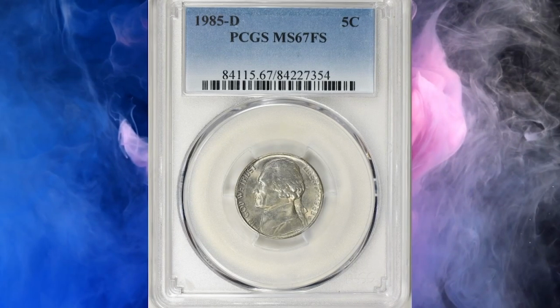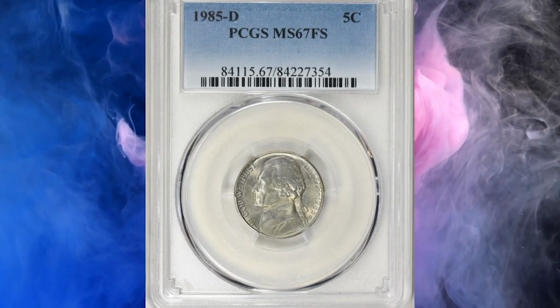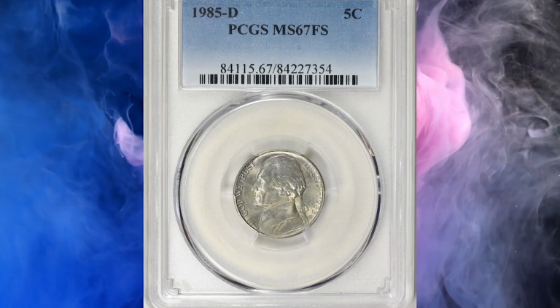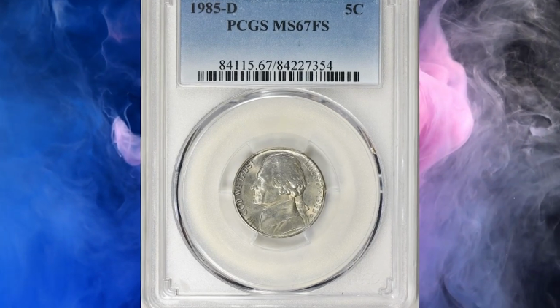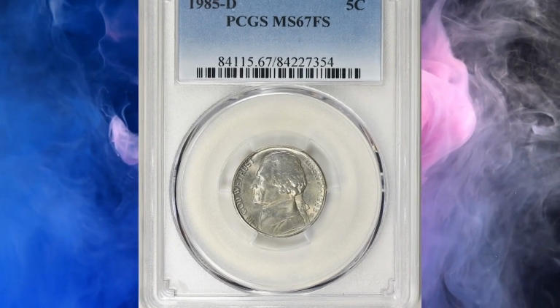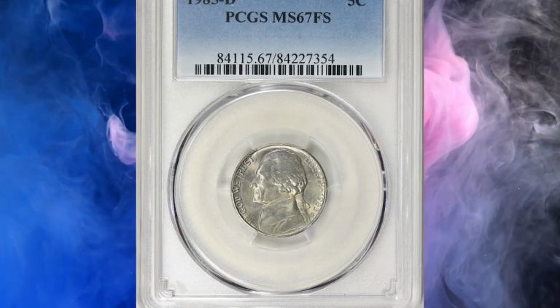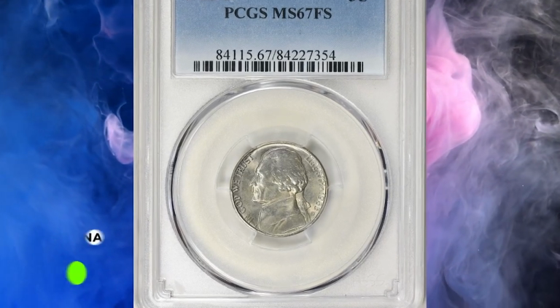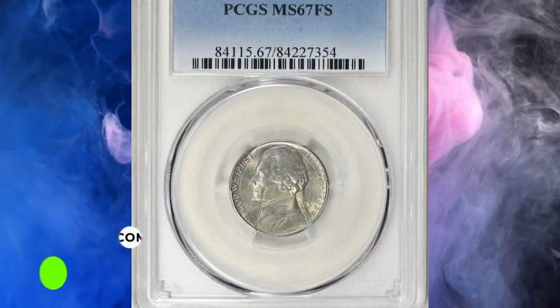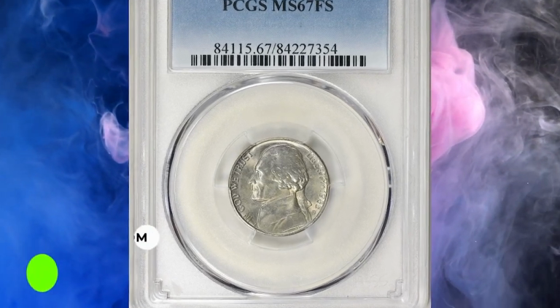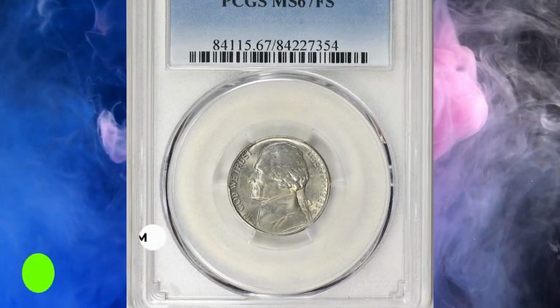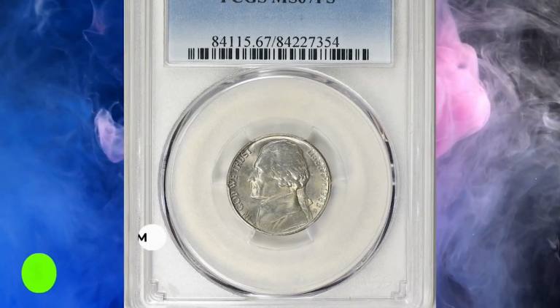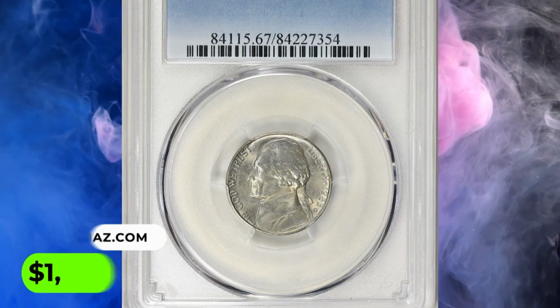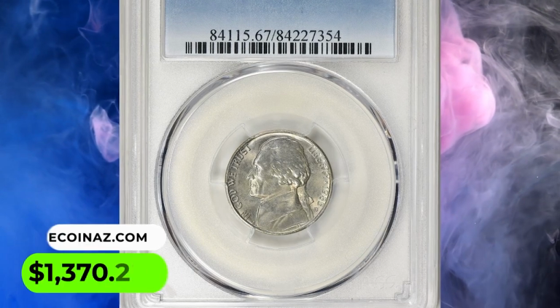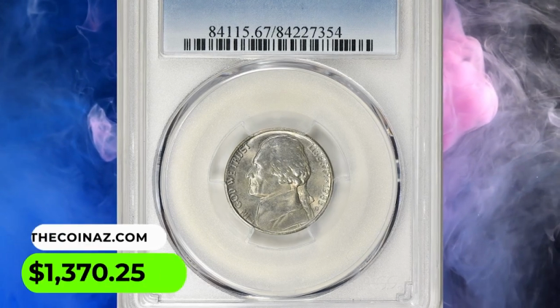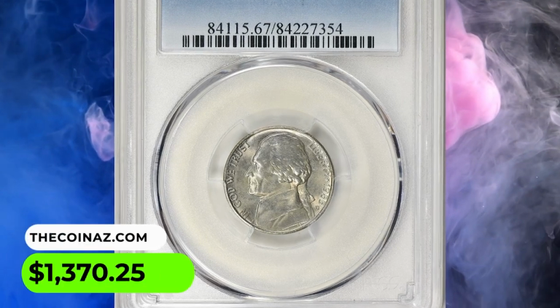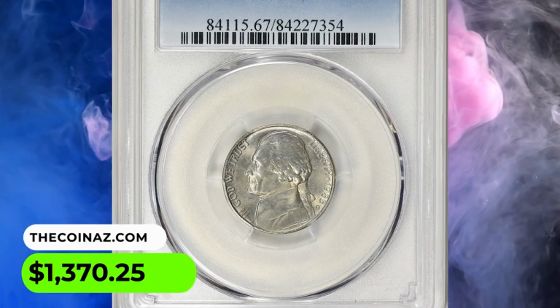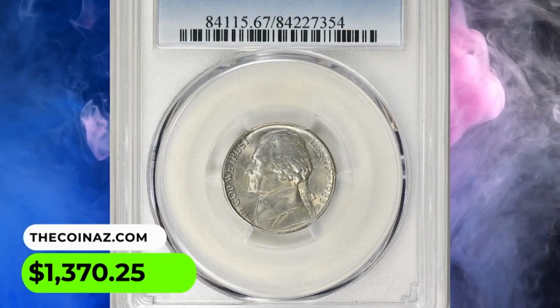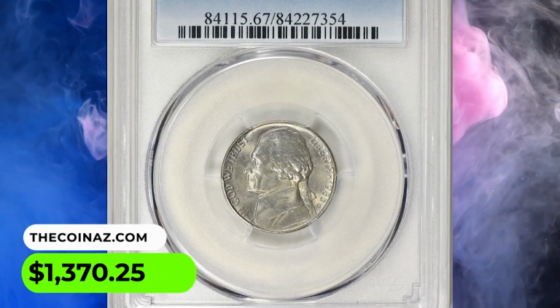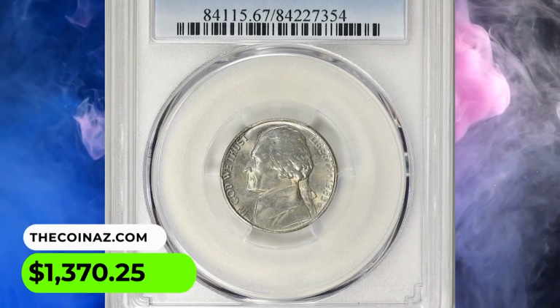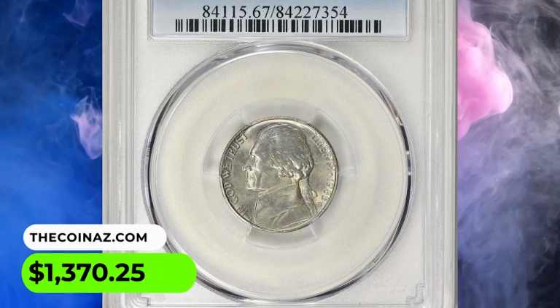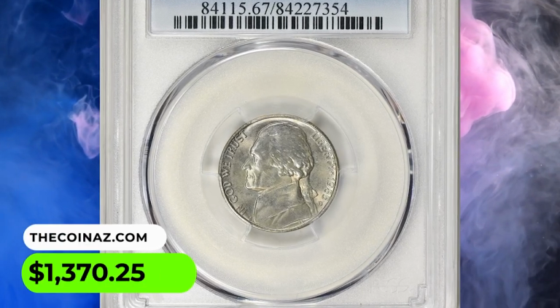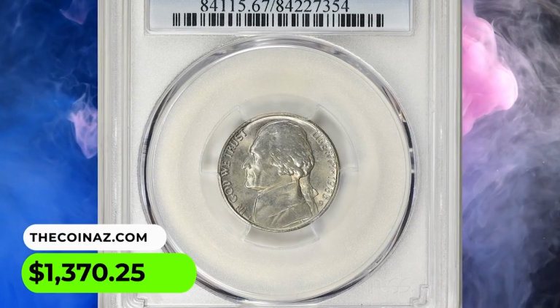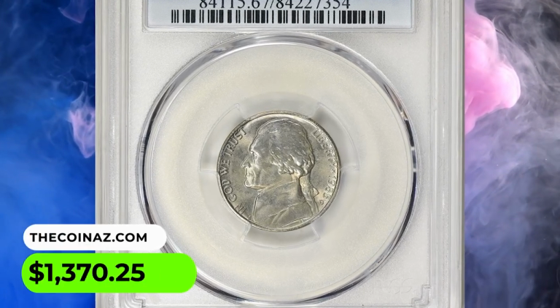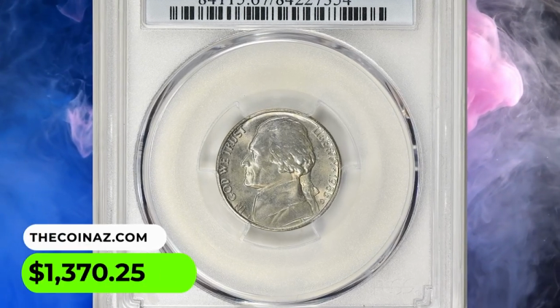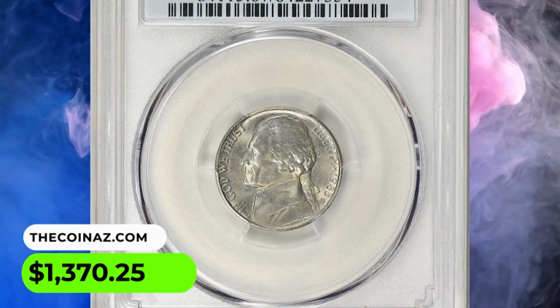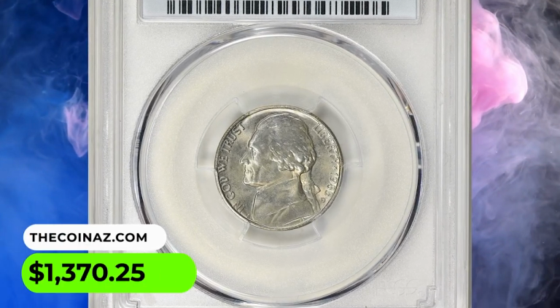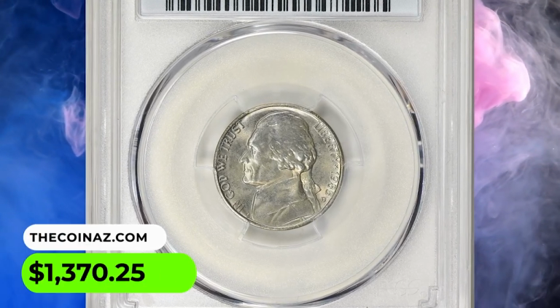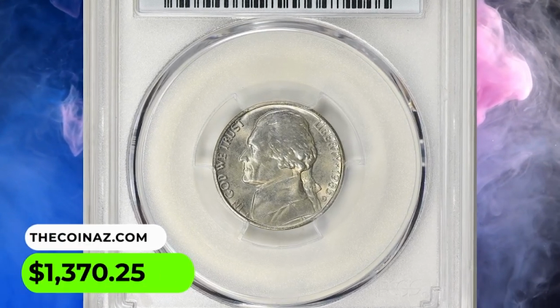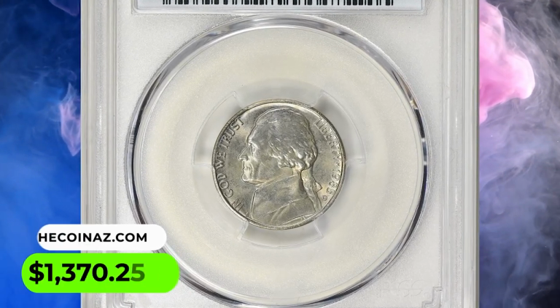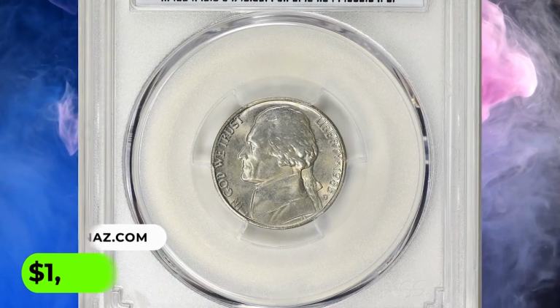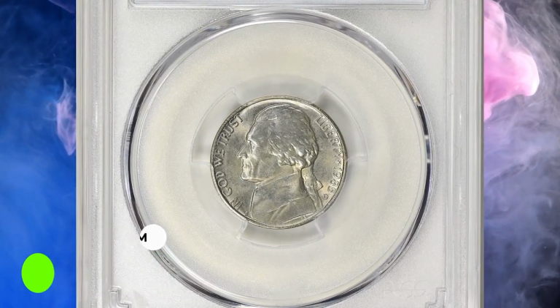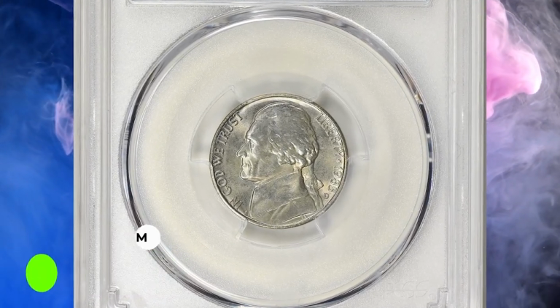This superb gem ended up selling for $1,370.25 with buyer's fee.